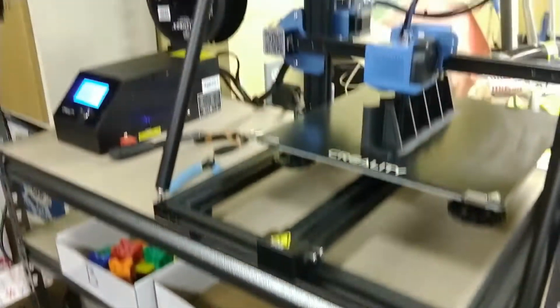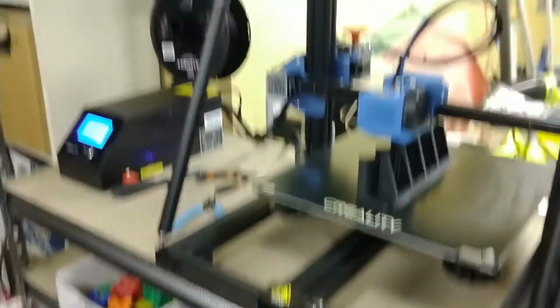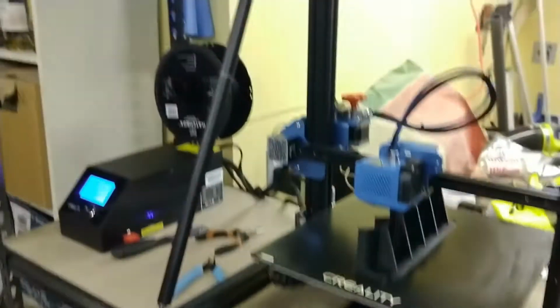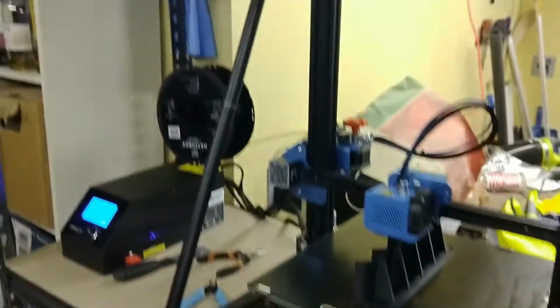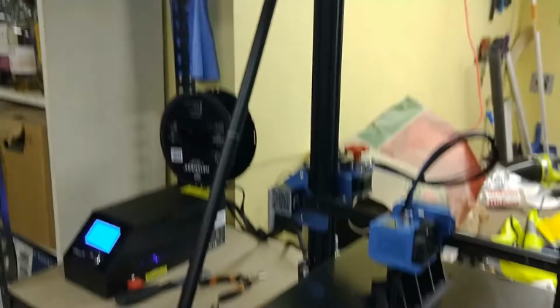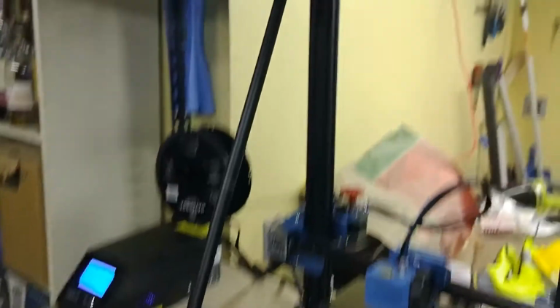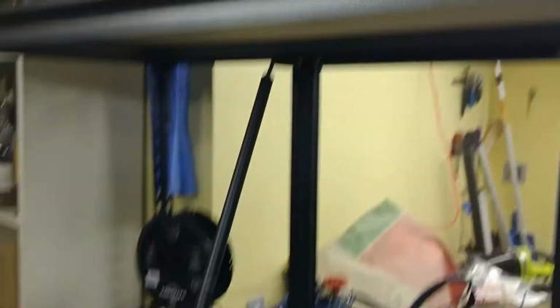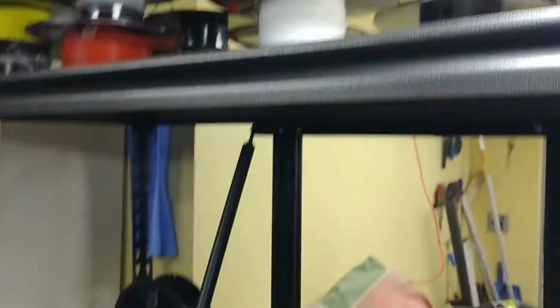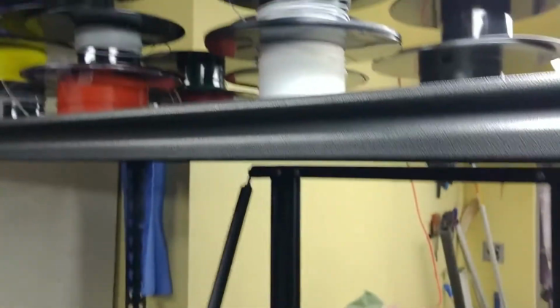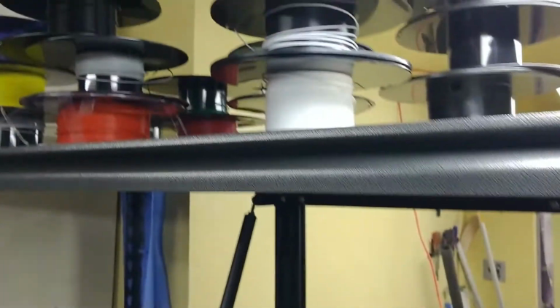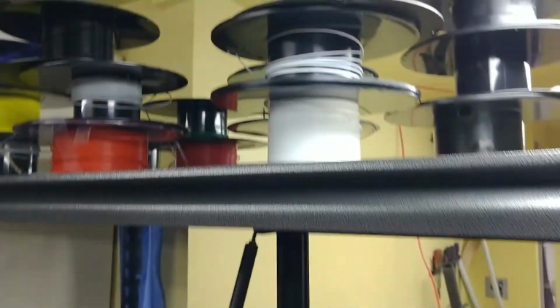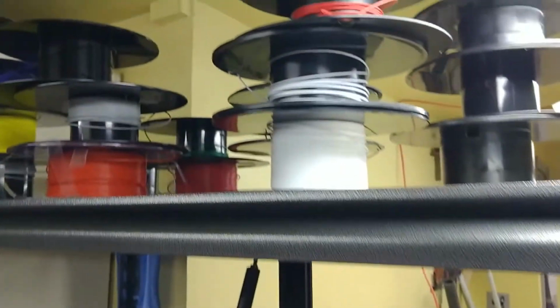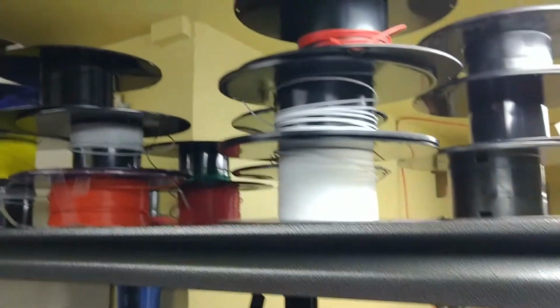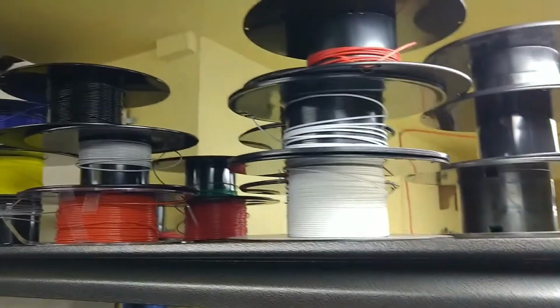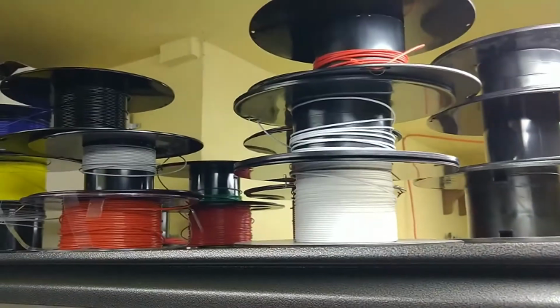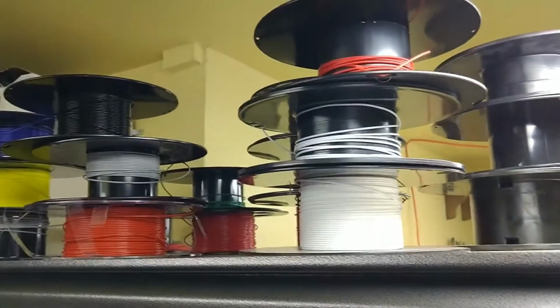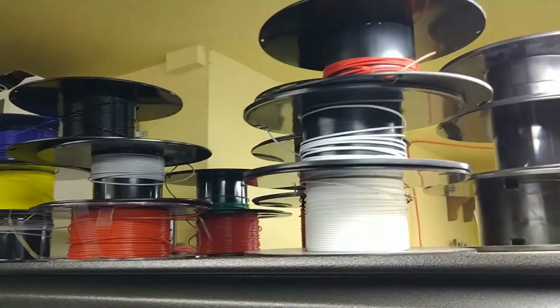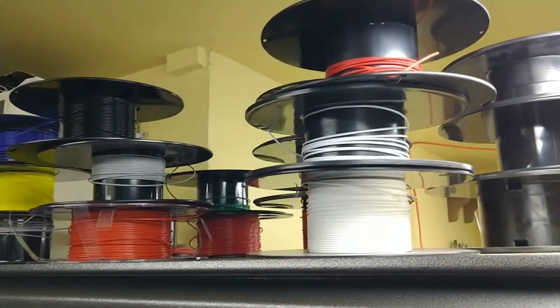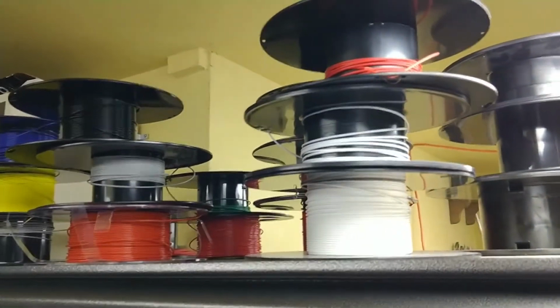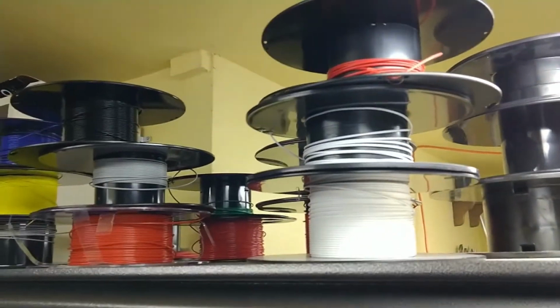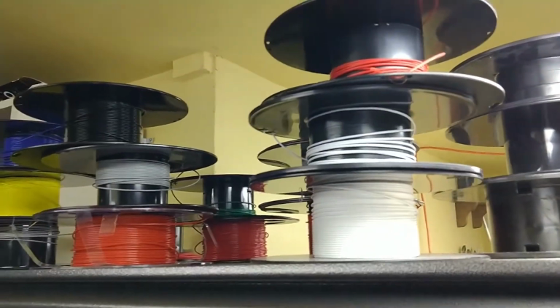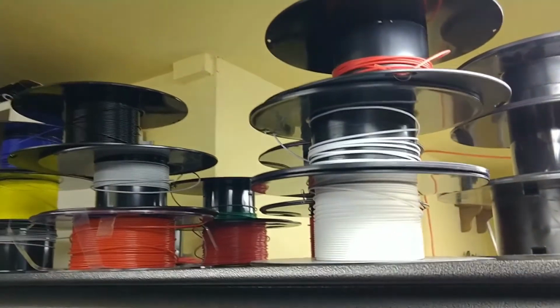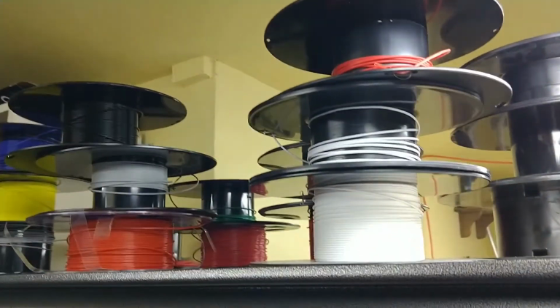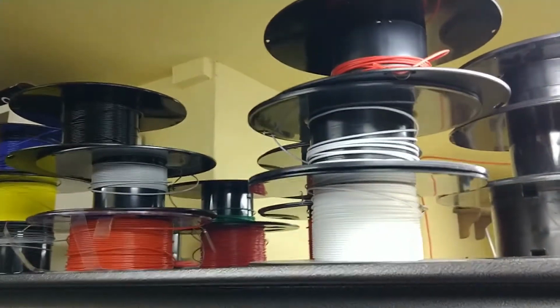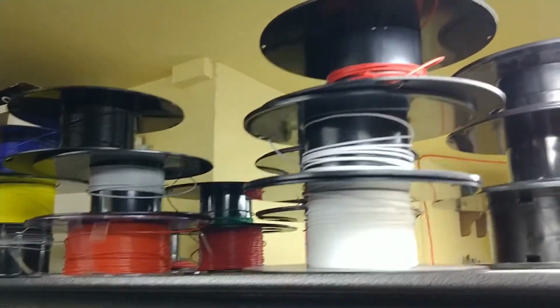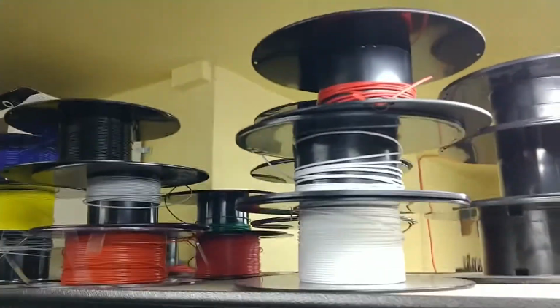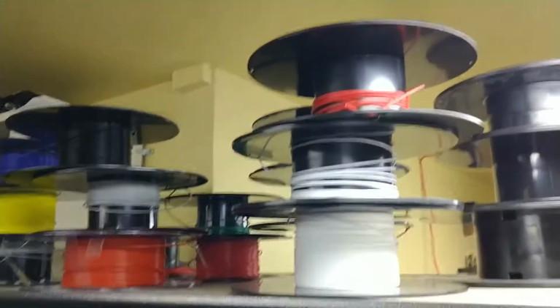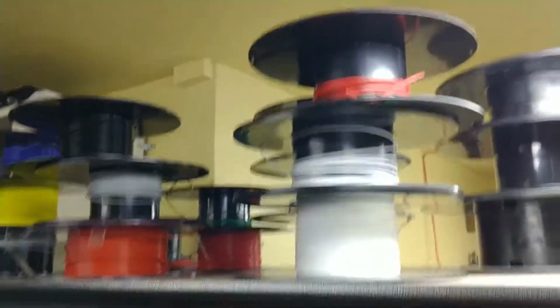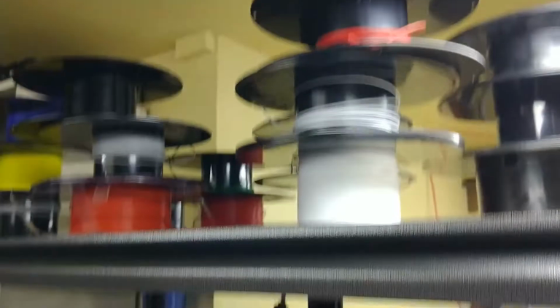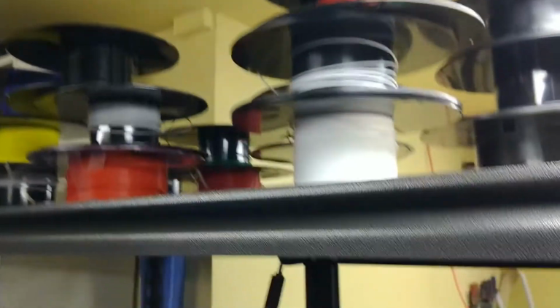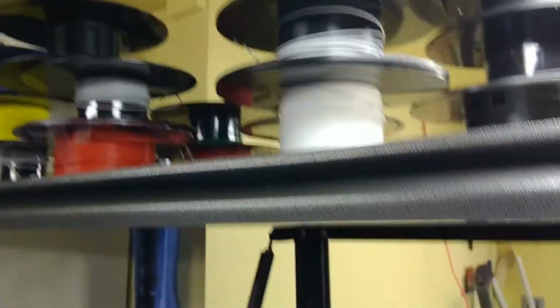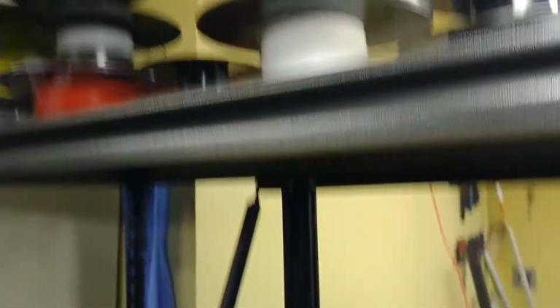Up top I've got the spools of just the little bit that's left. I usually use those to print the little shuffle stack racks in the orders.